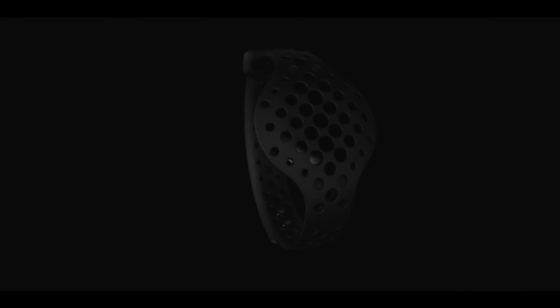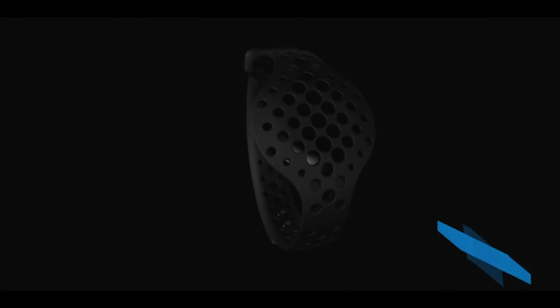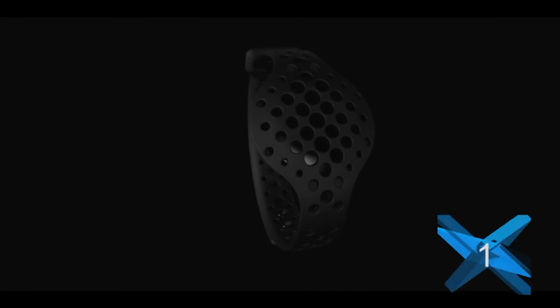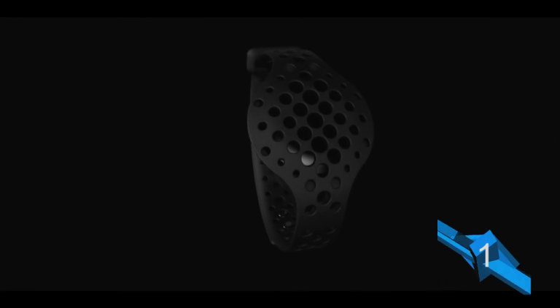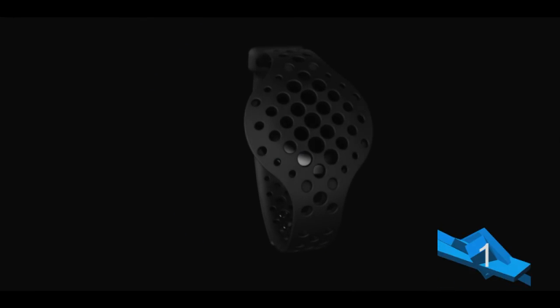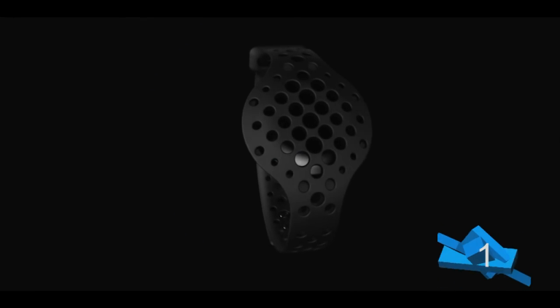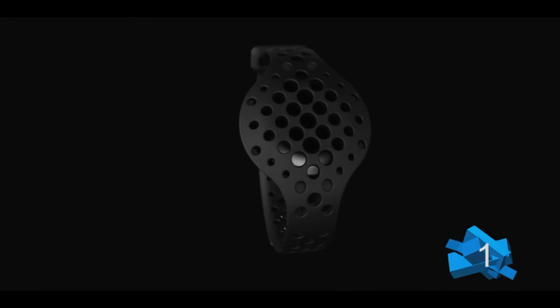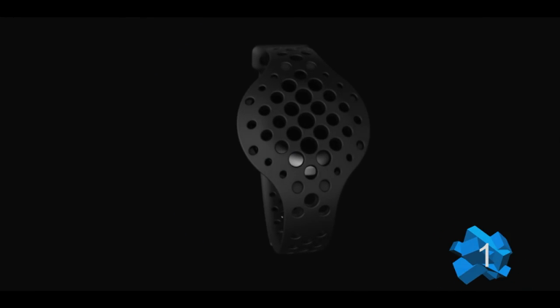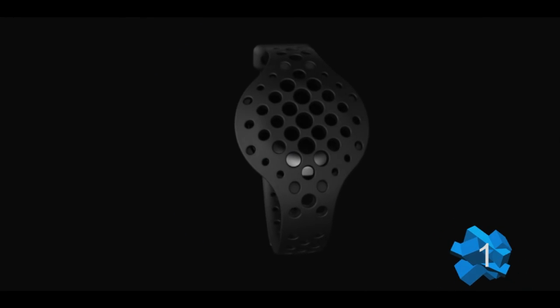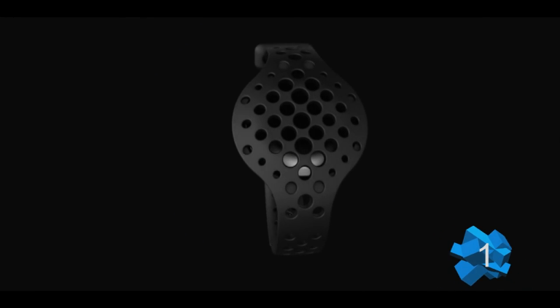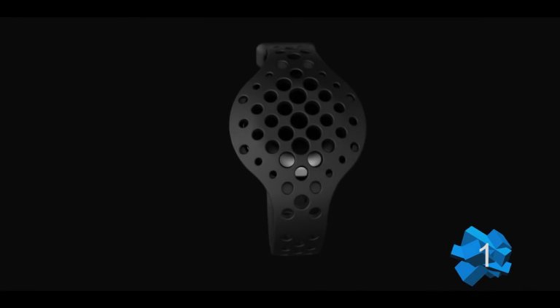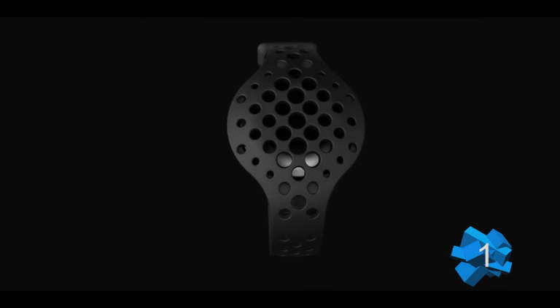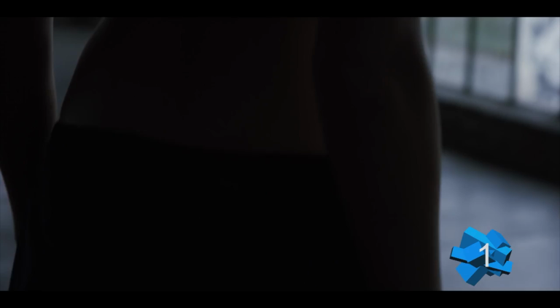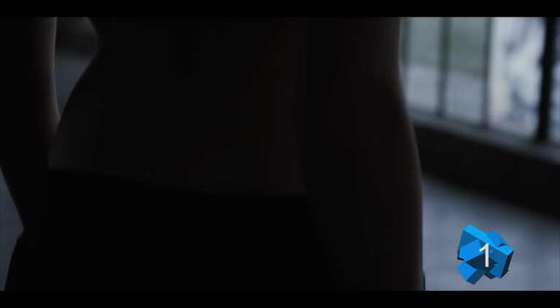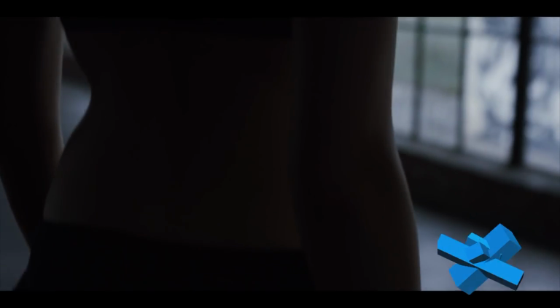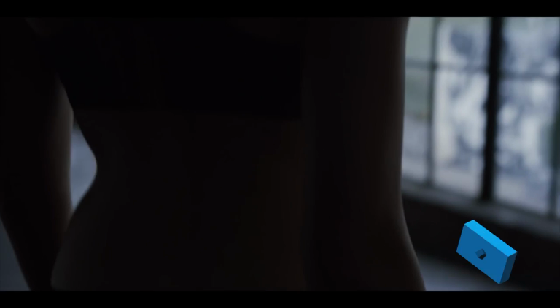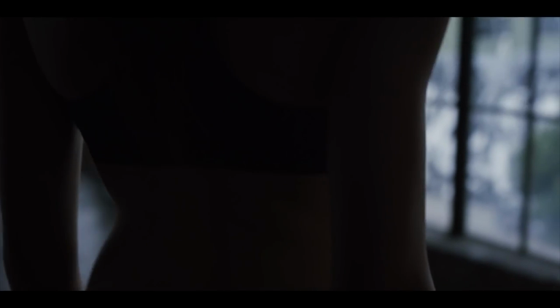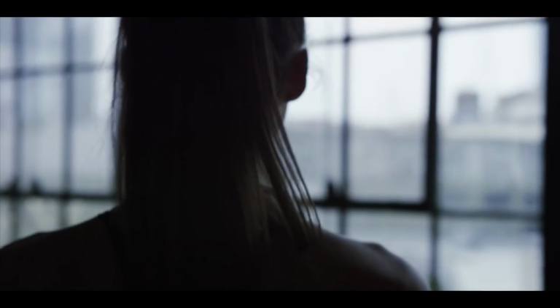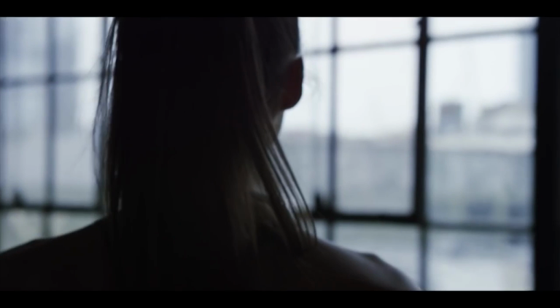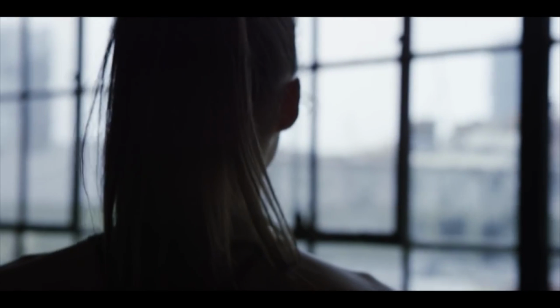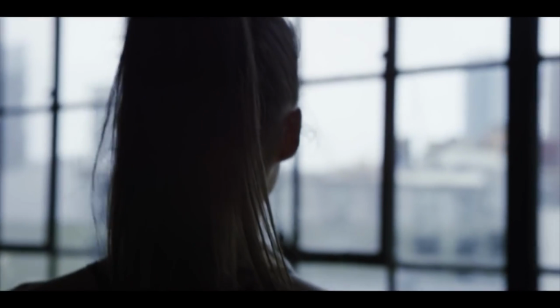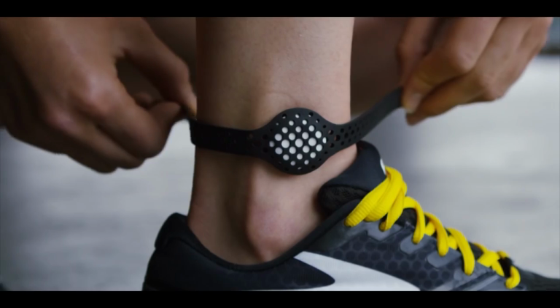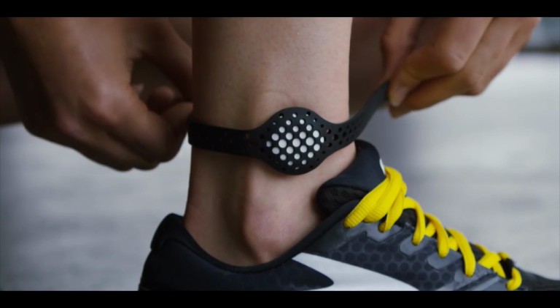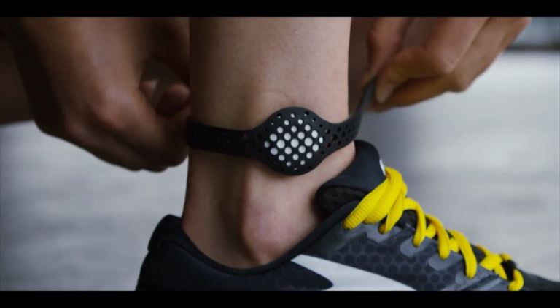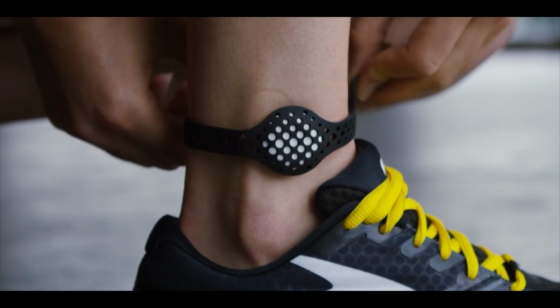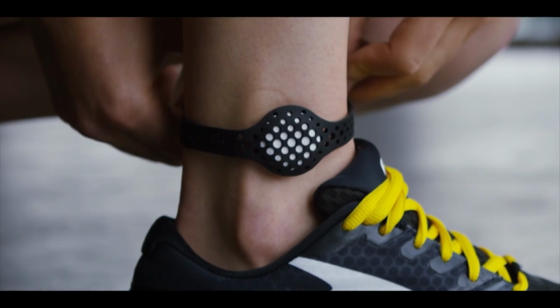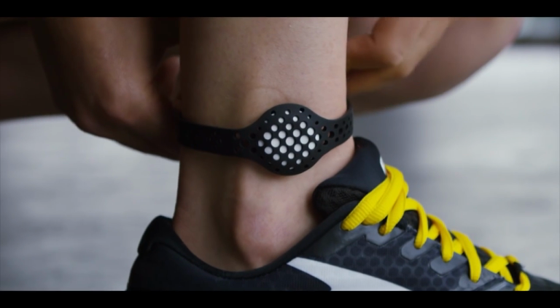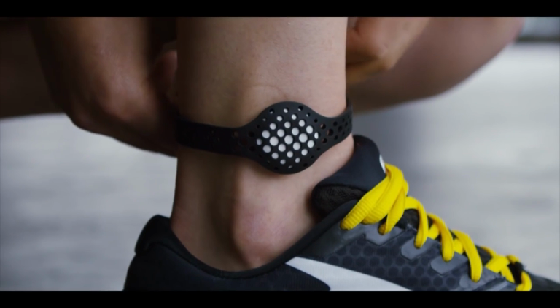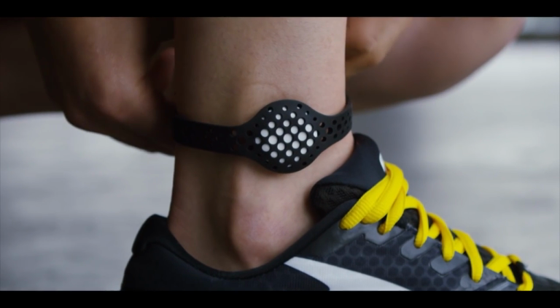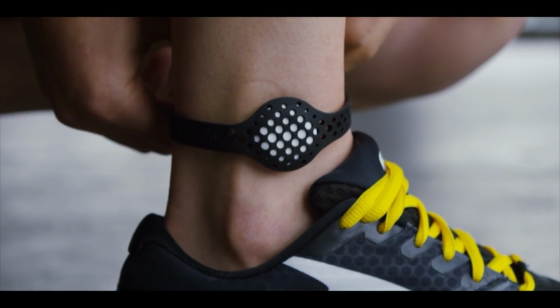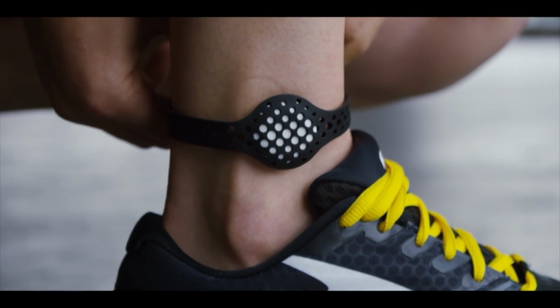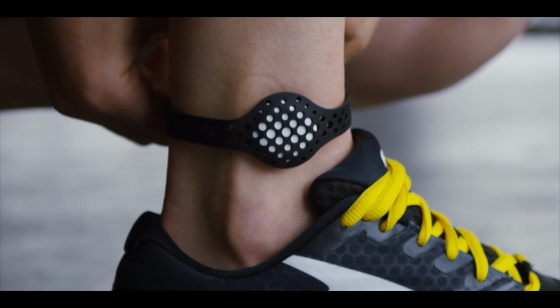Meet MOVE, your personal fitness coach that speaks to you while you work out.